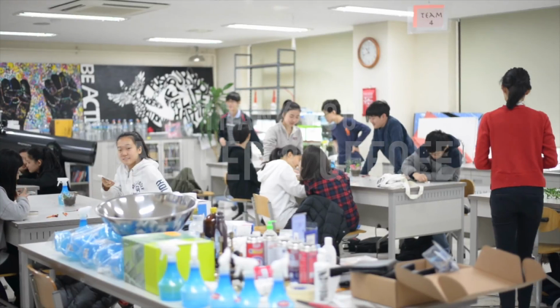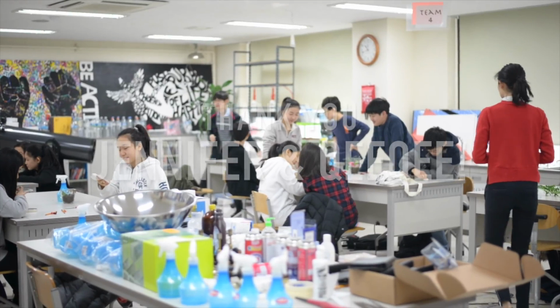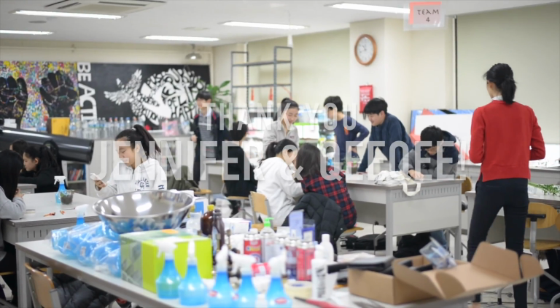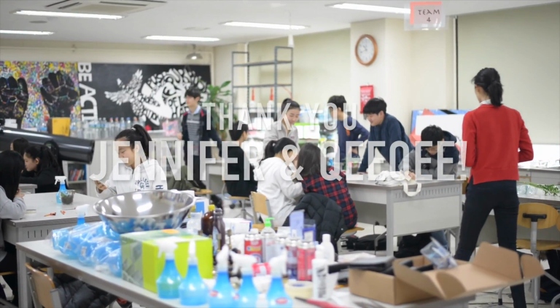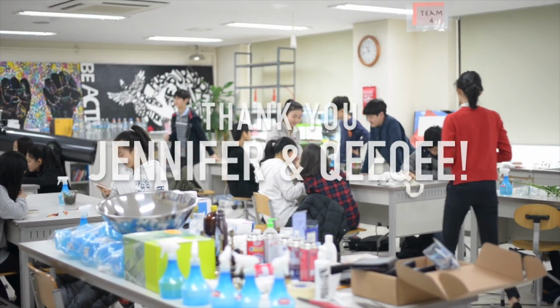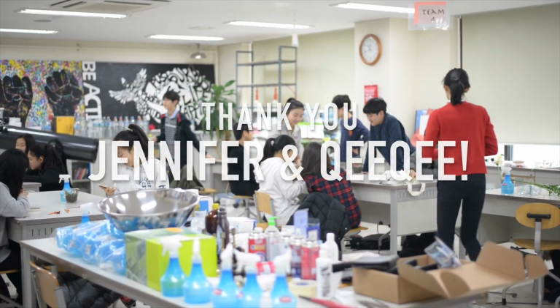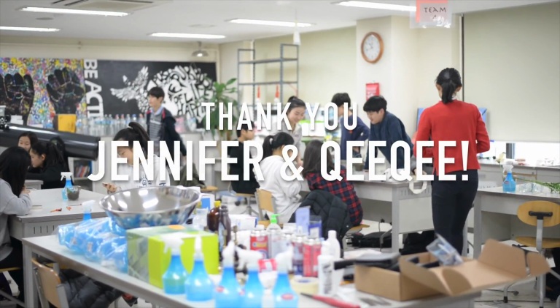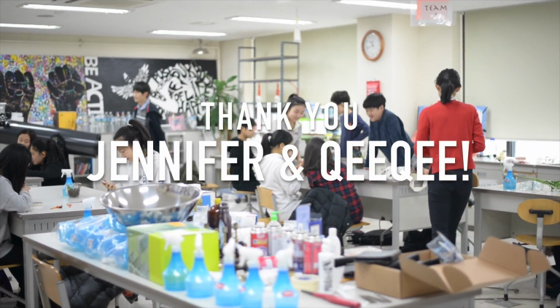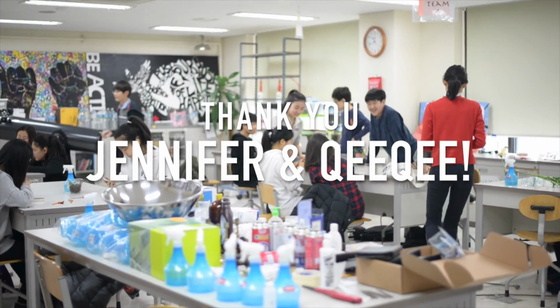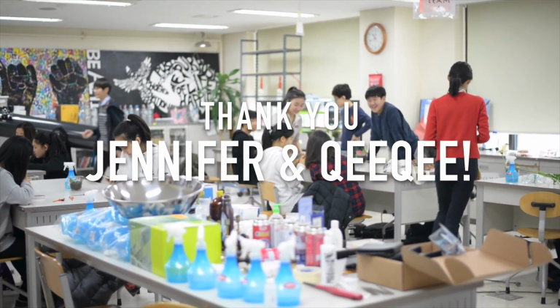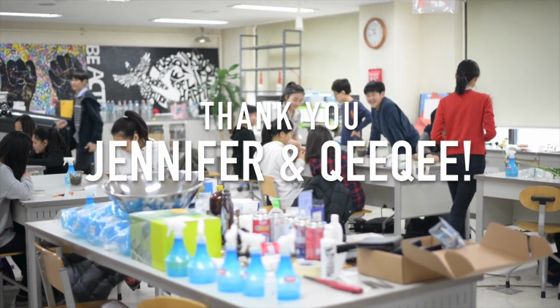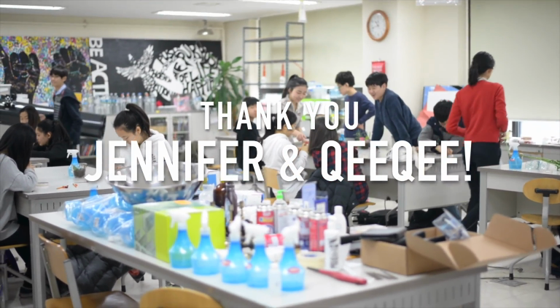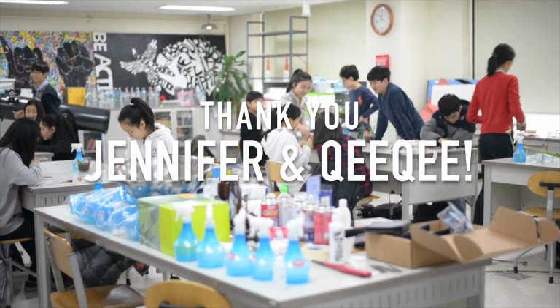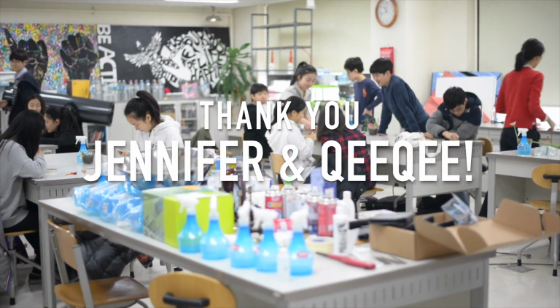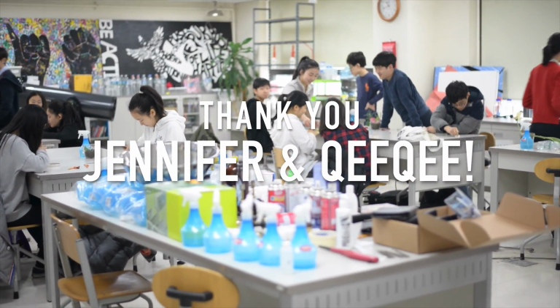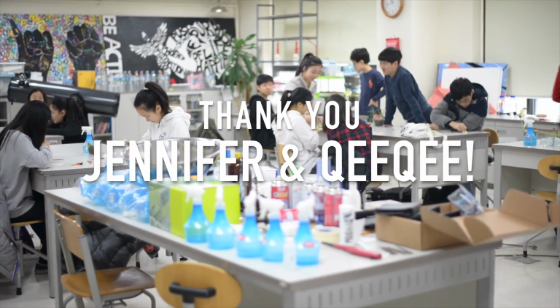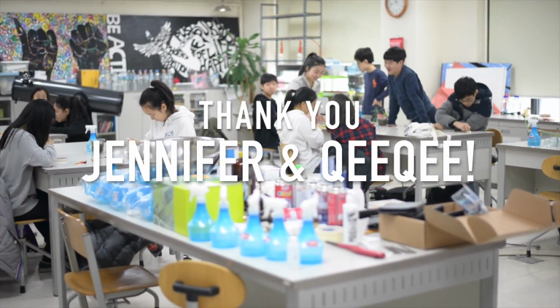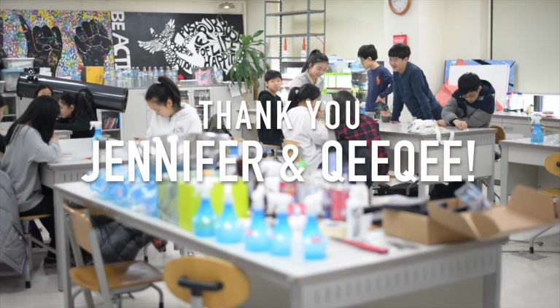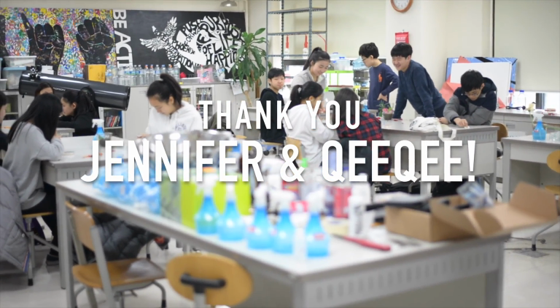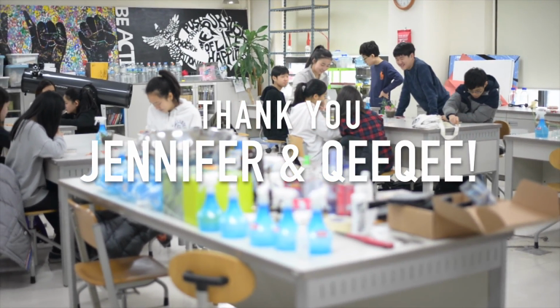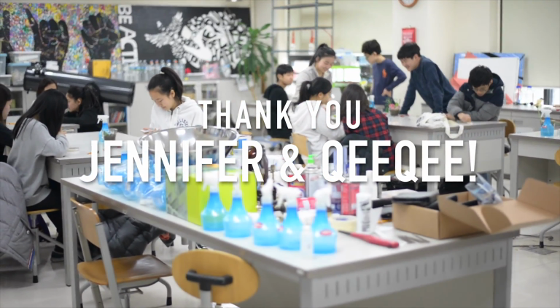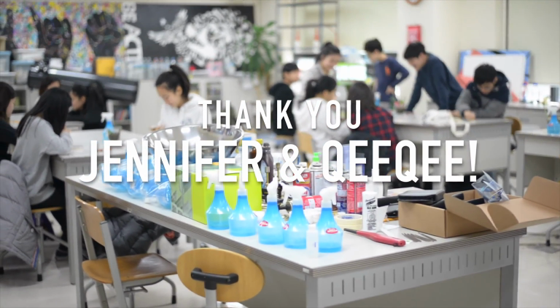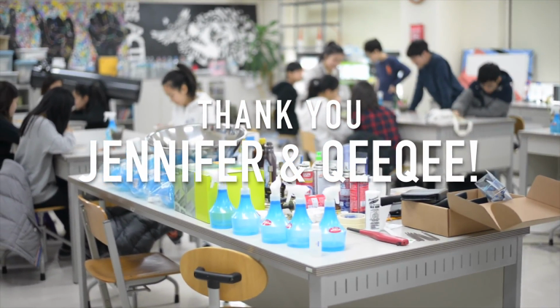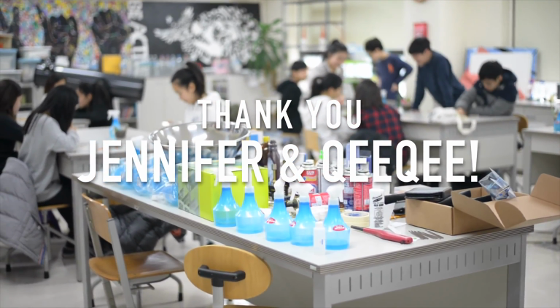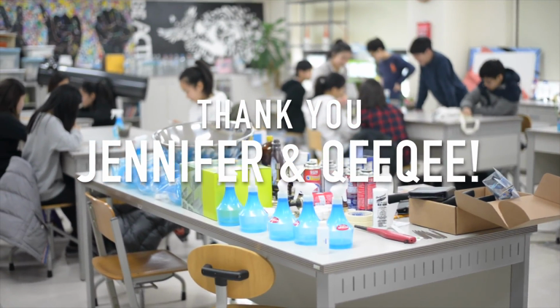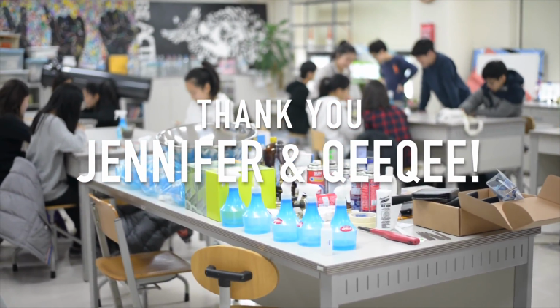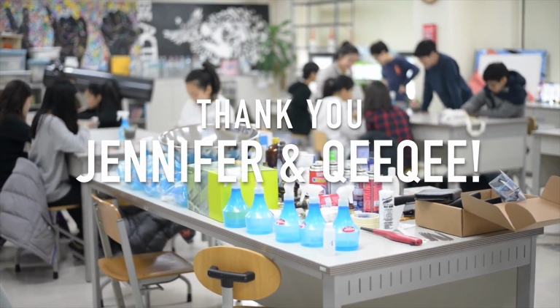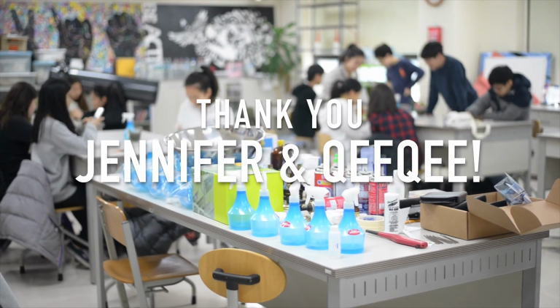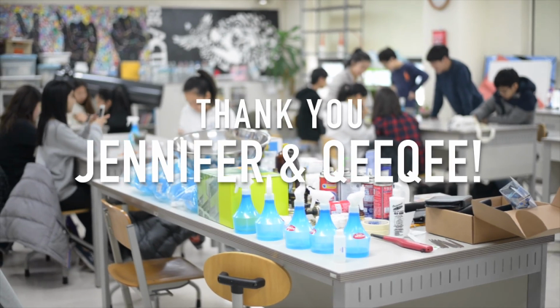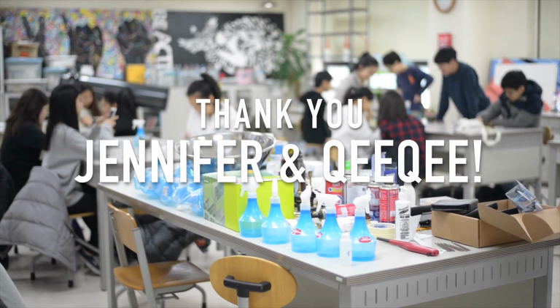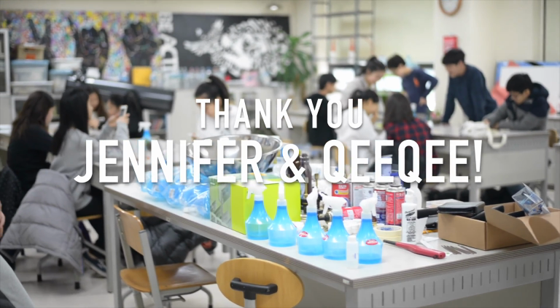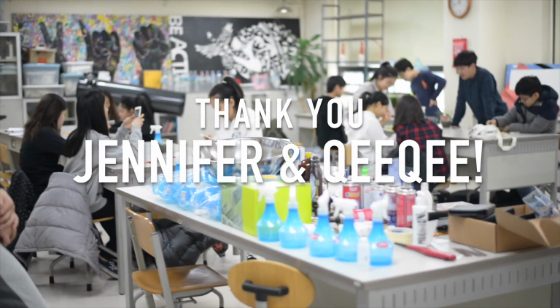Special thanks to Jennifer and Chi Chi for making biology and chemistry fun and engaging for our middle school students.